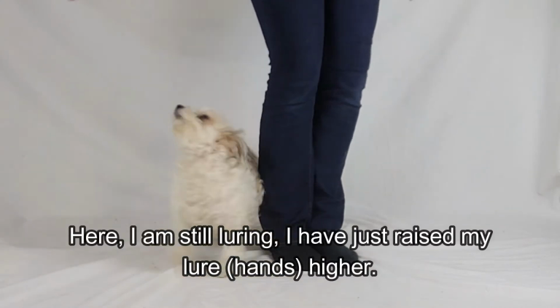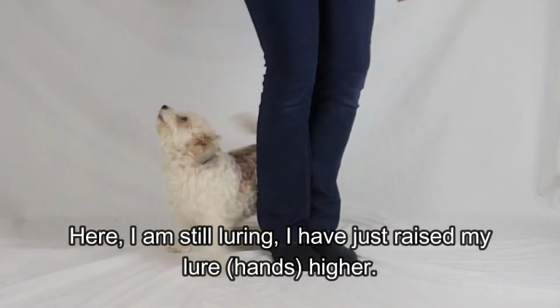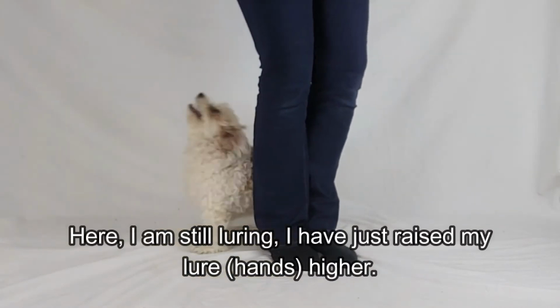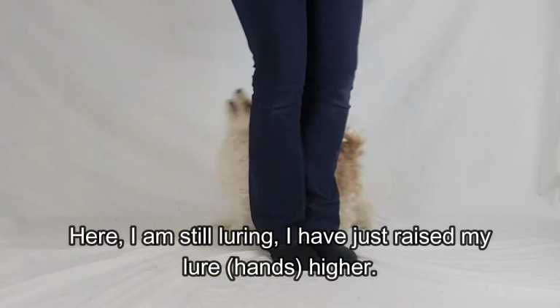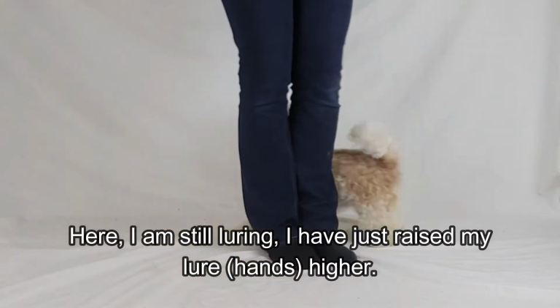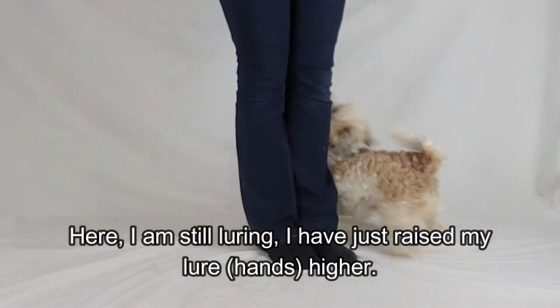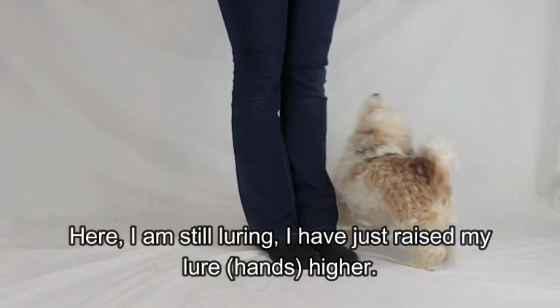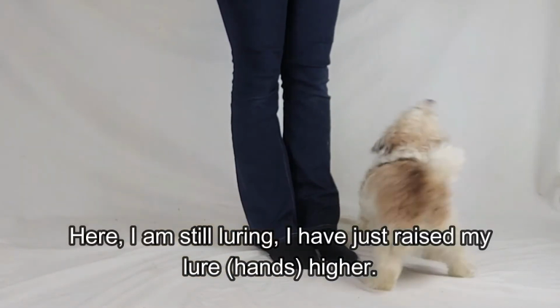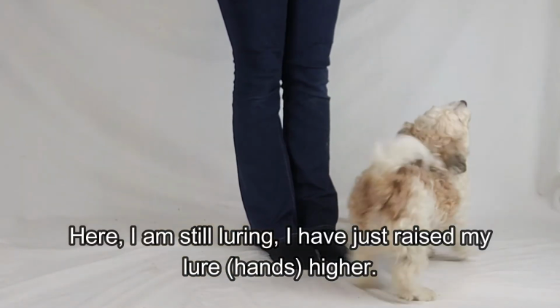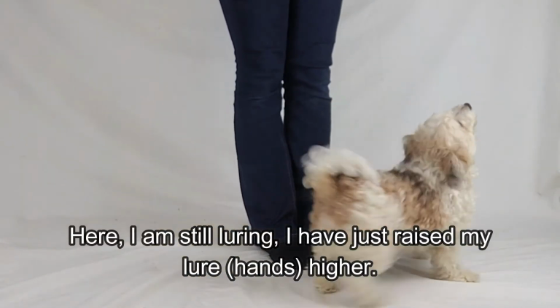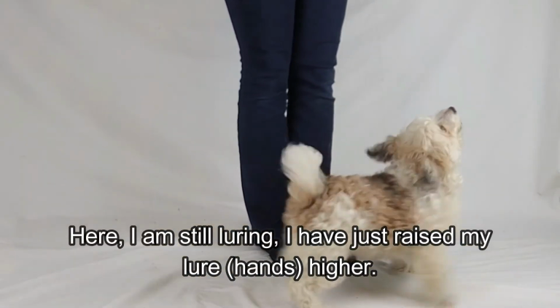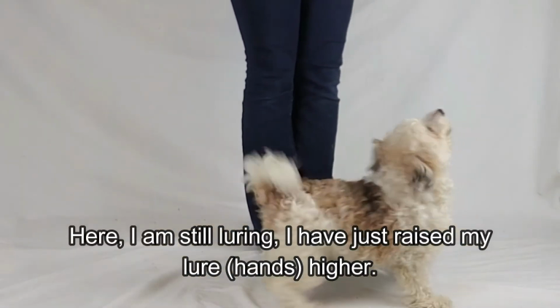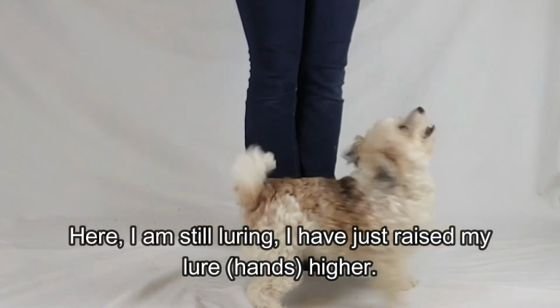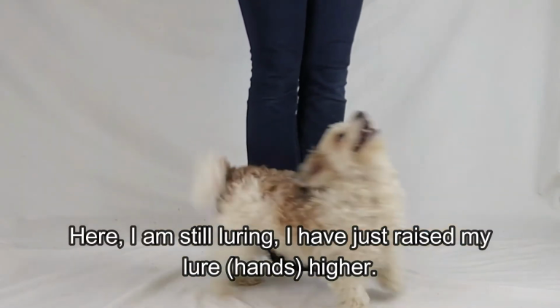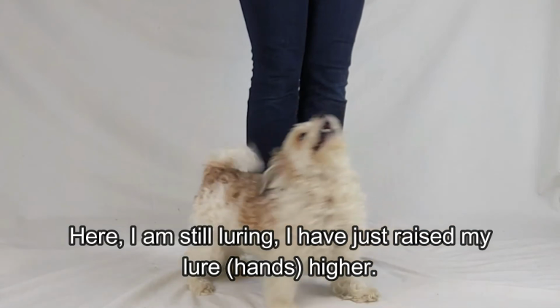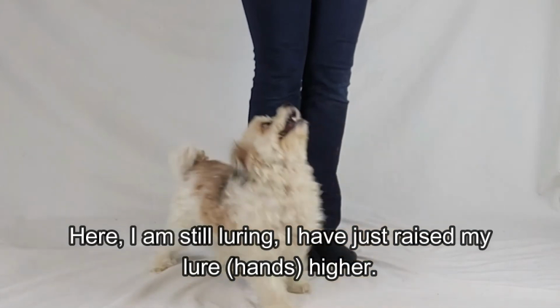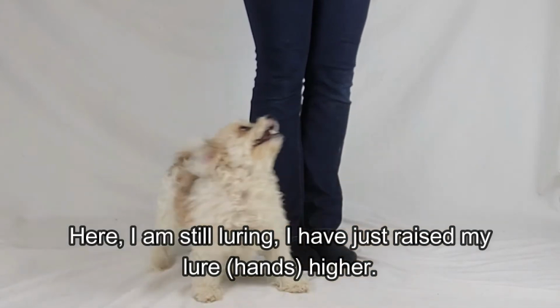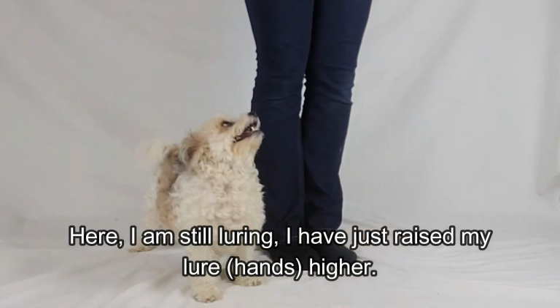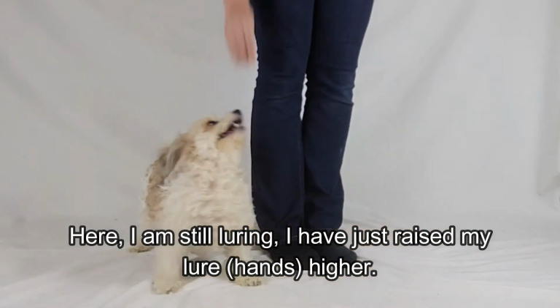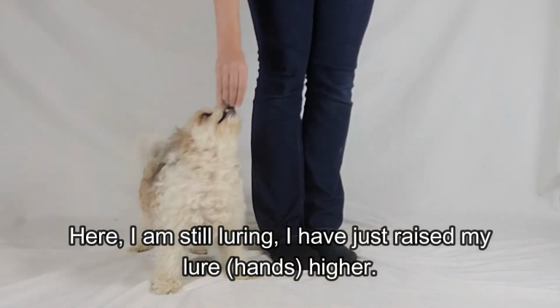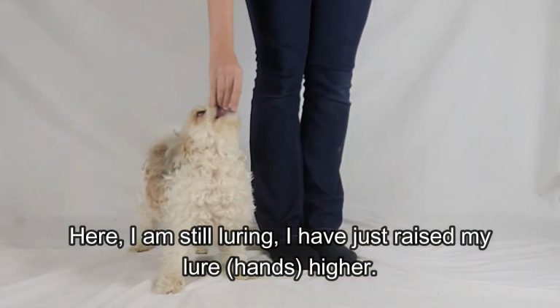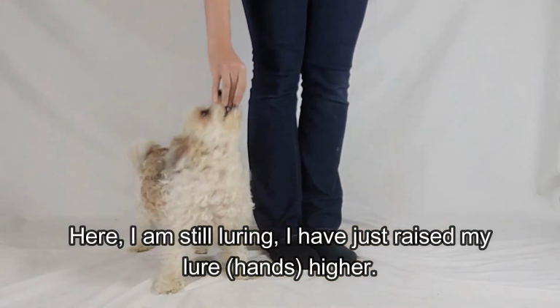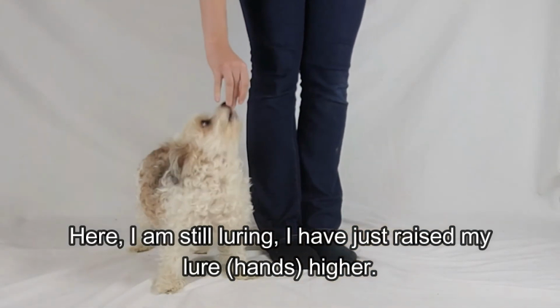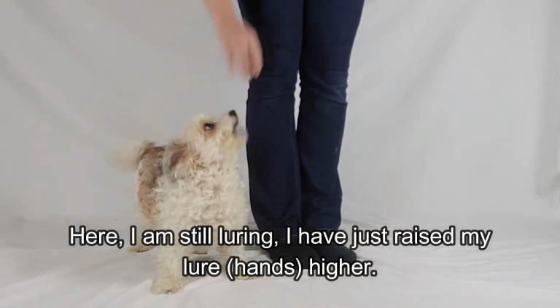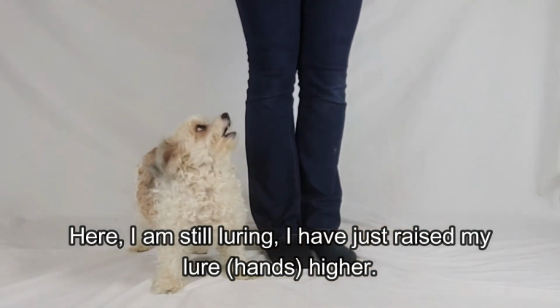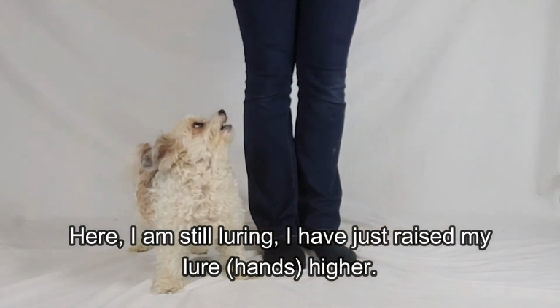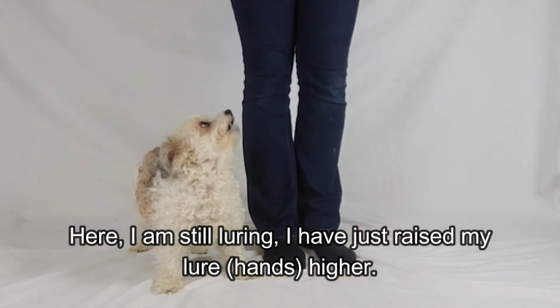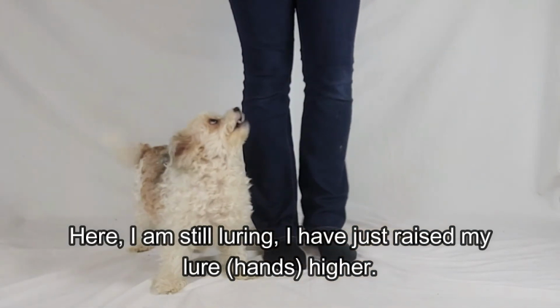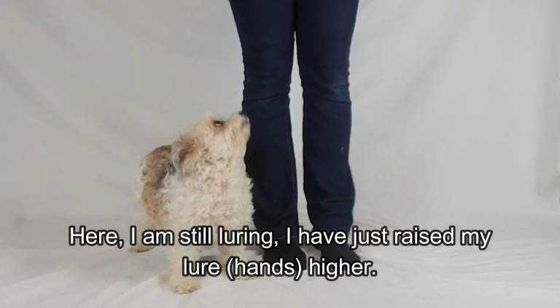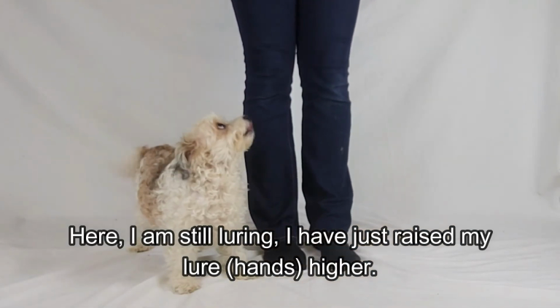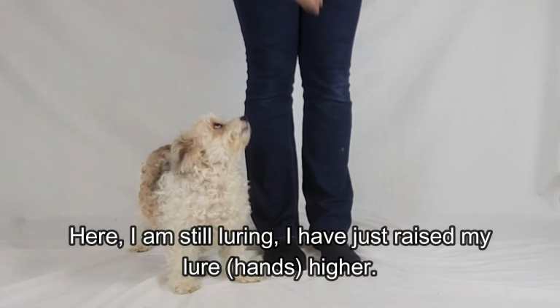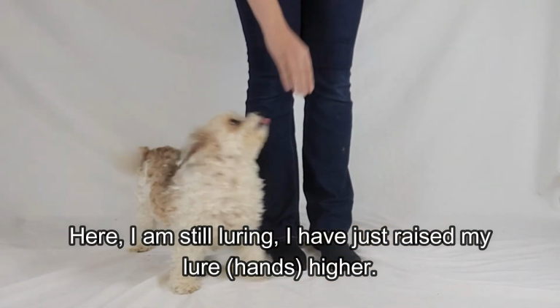Step 6. Slowly fade out your hand lure by raising it higher and higher, but so your dog can still see it.